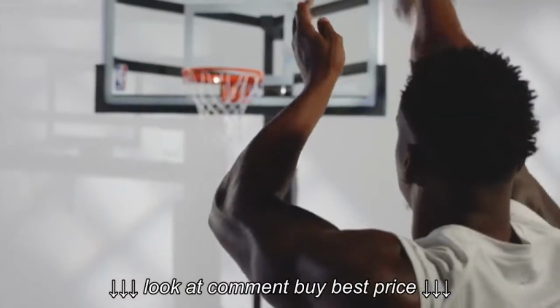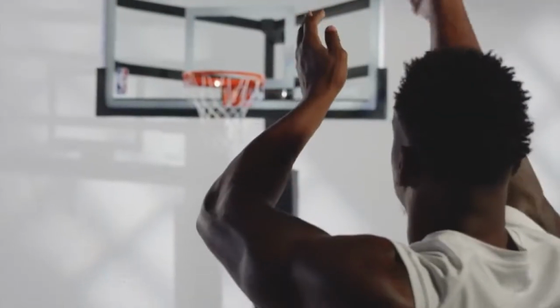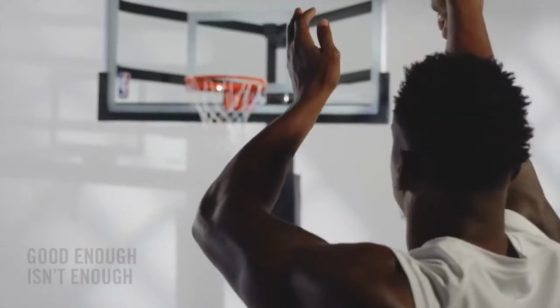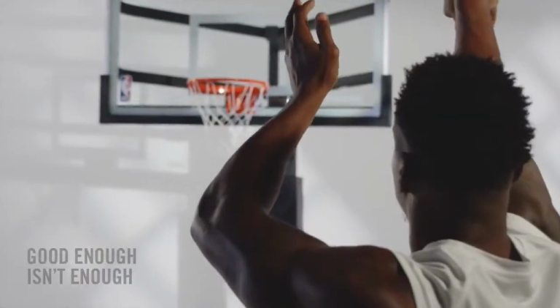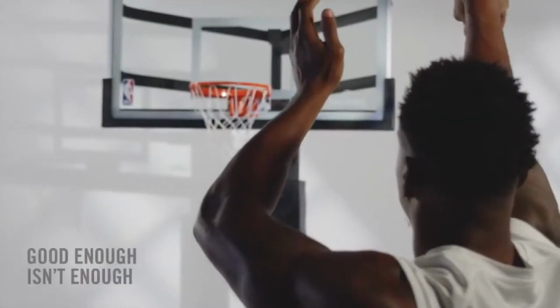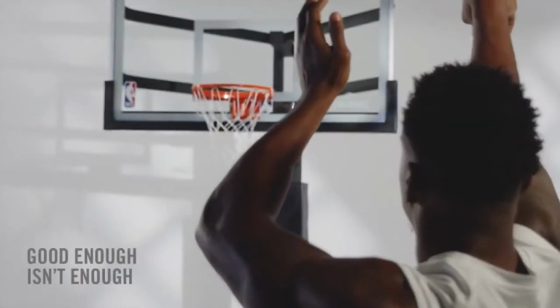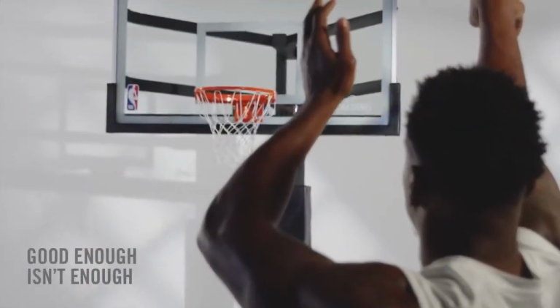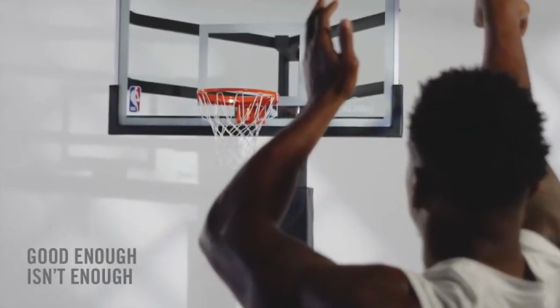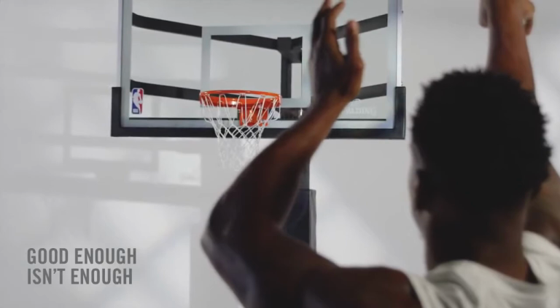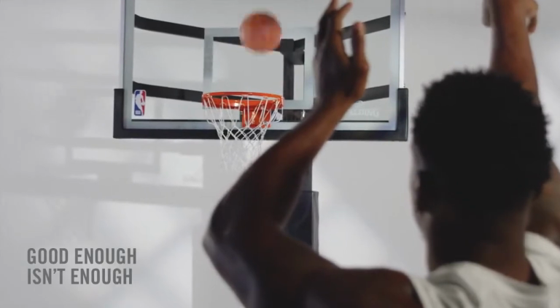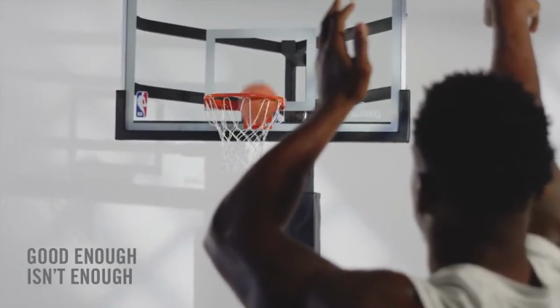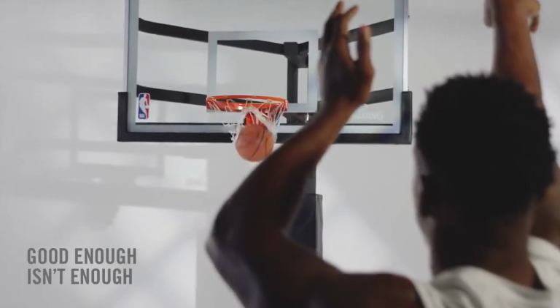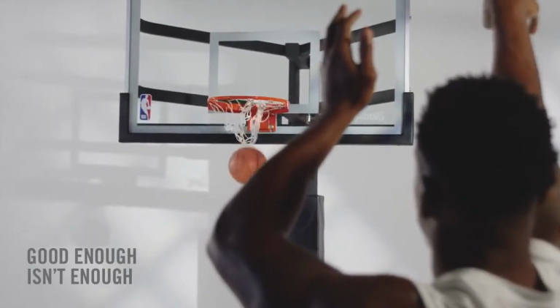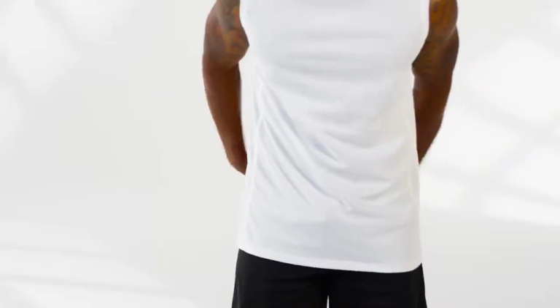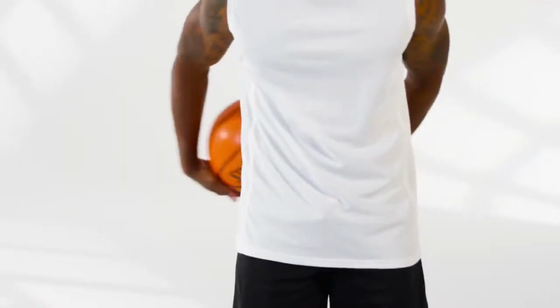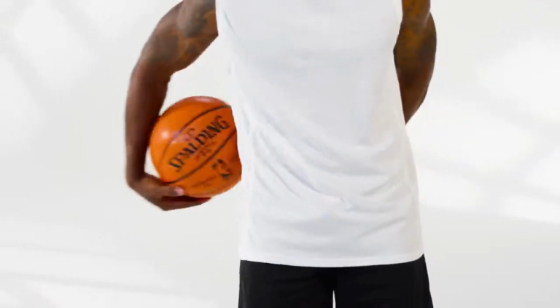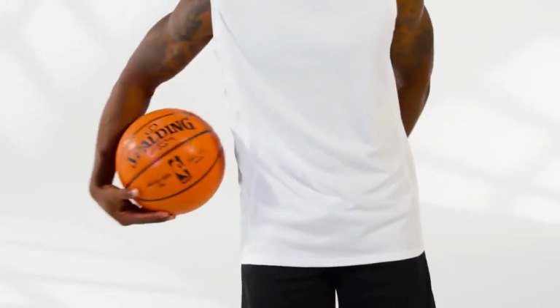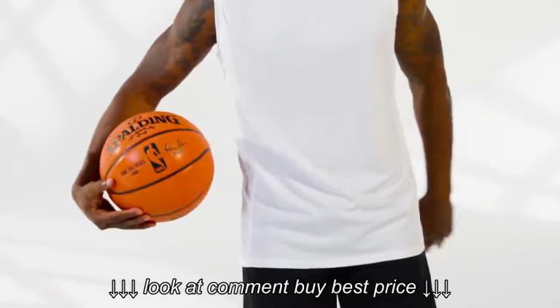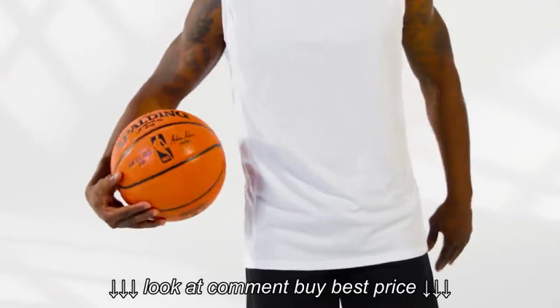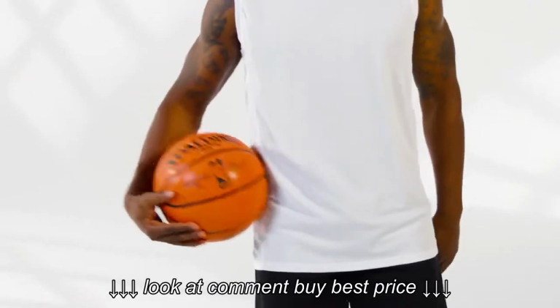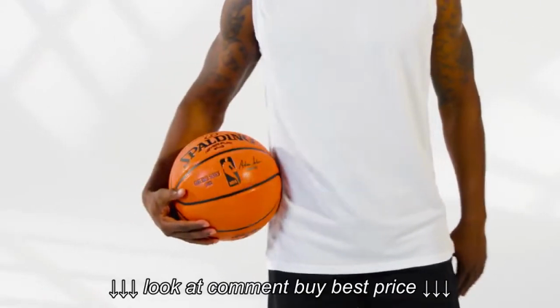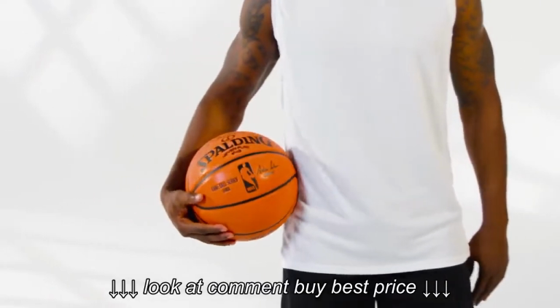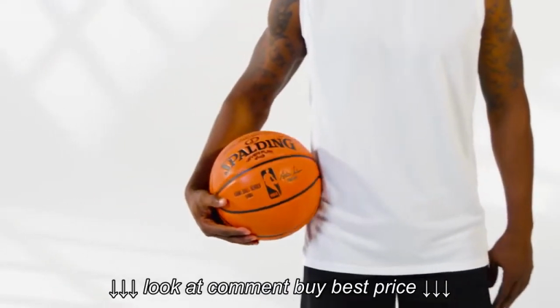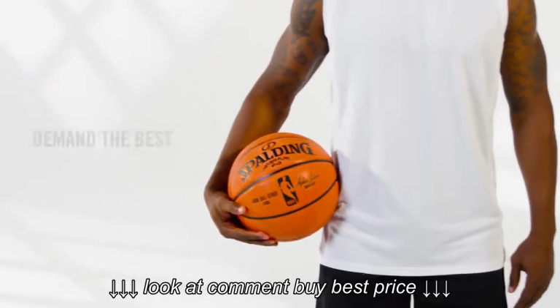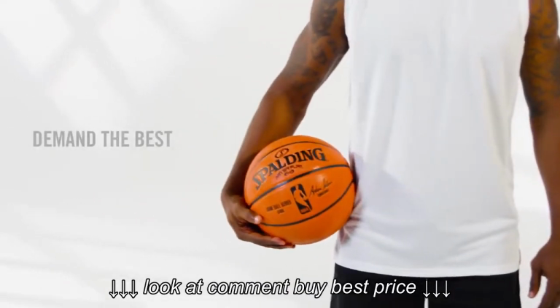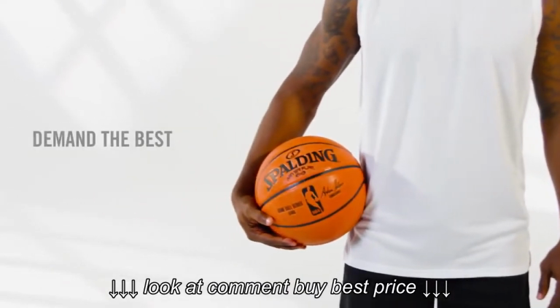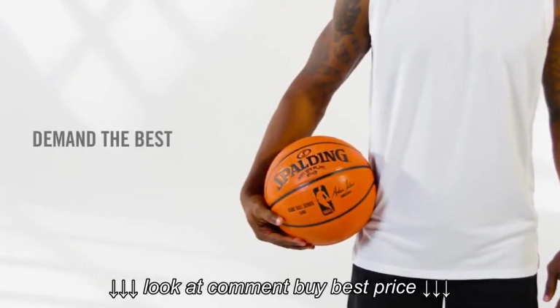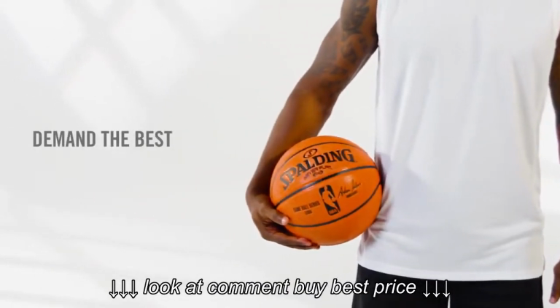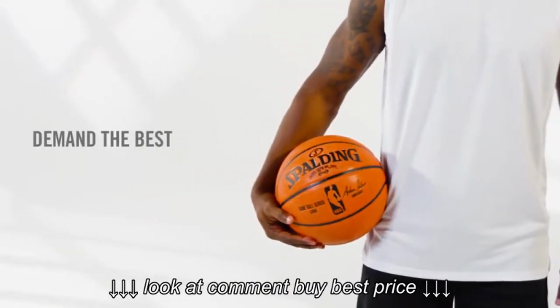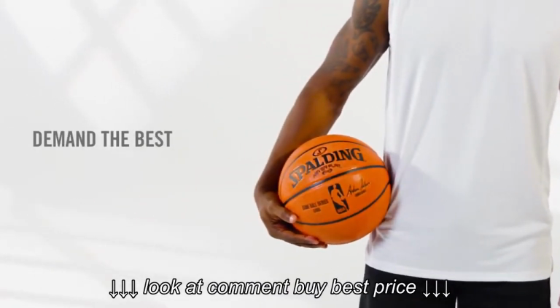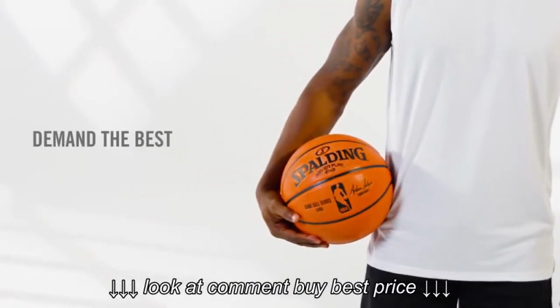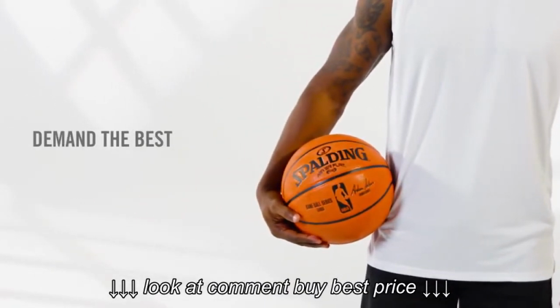Because good enough isn't enough. Spalding Never-Flat technology — demand the best.